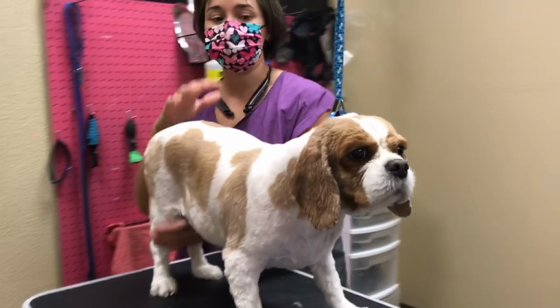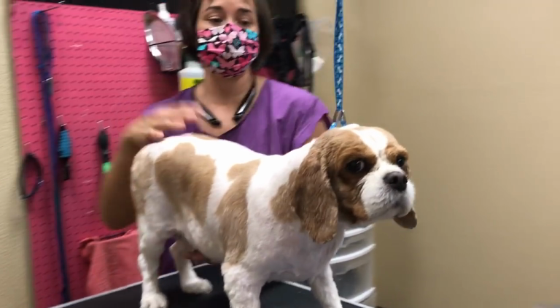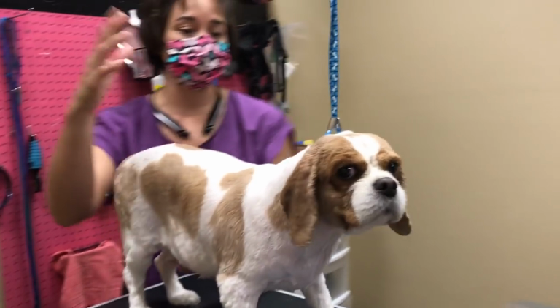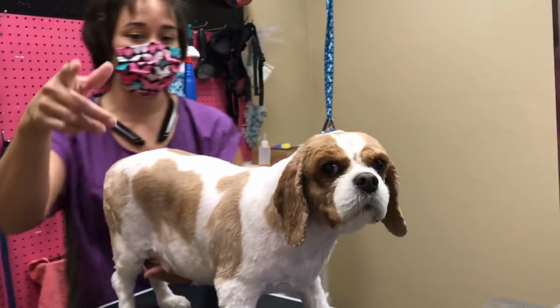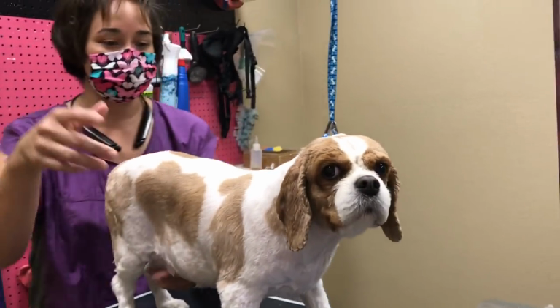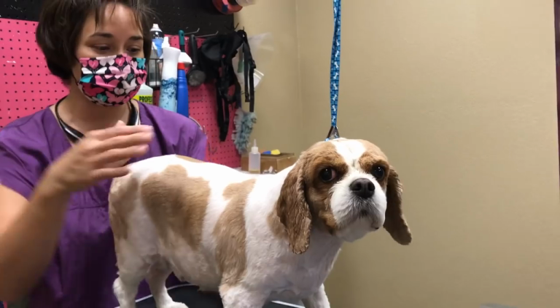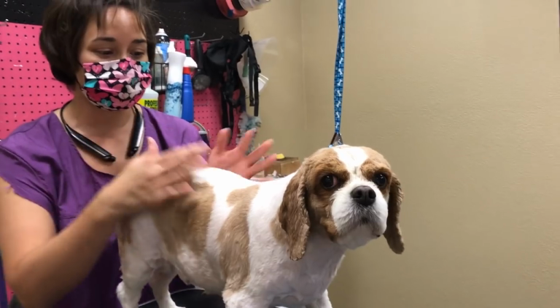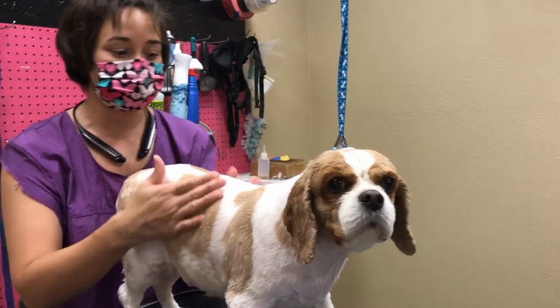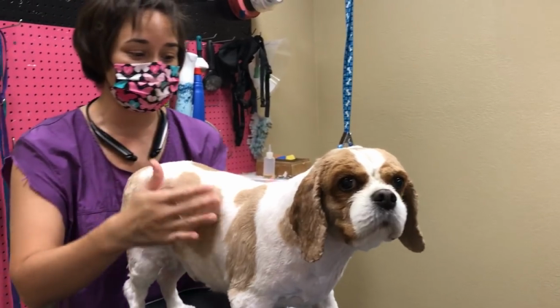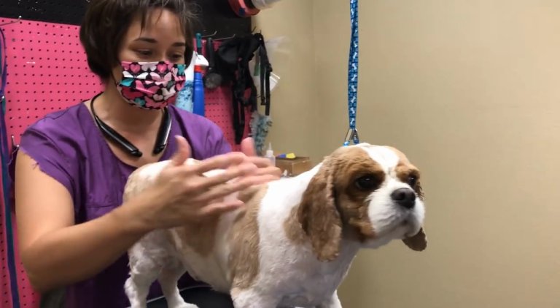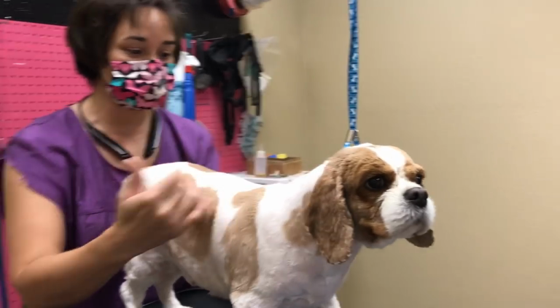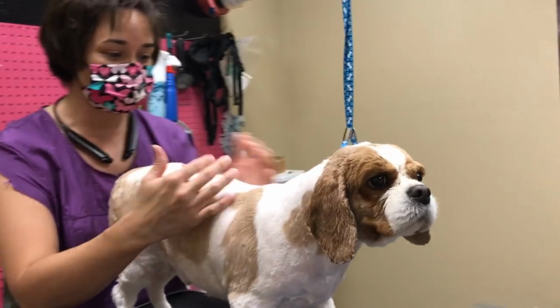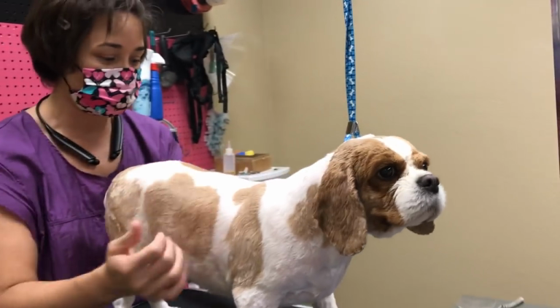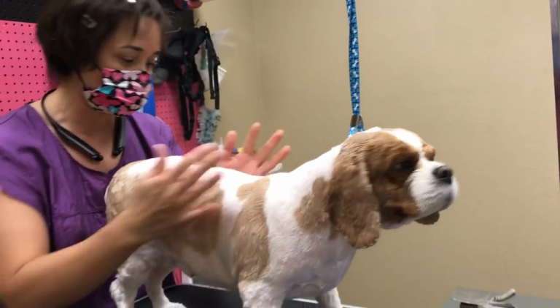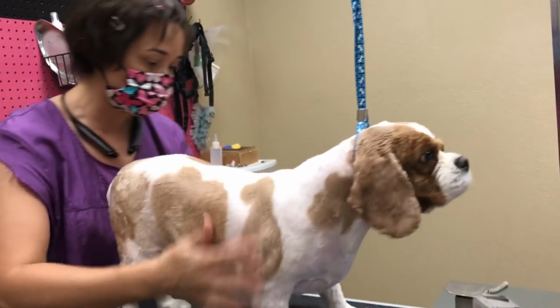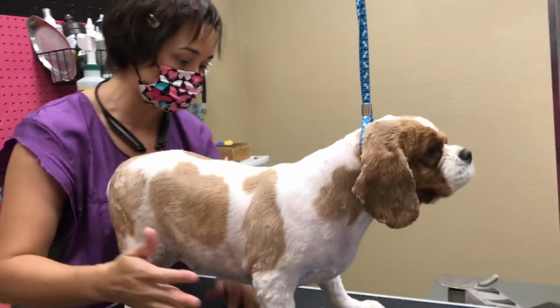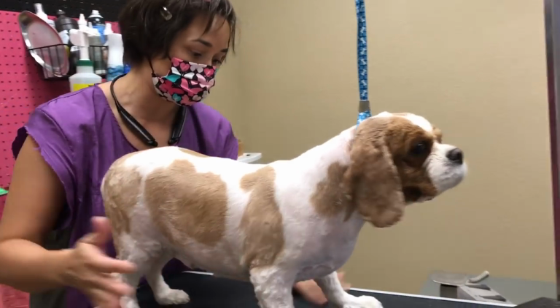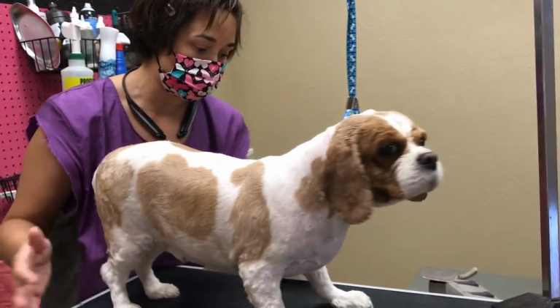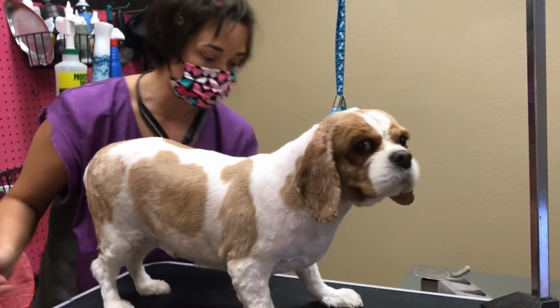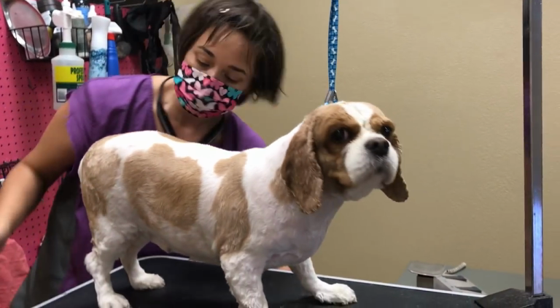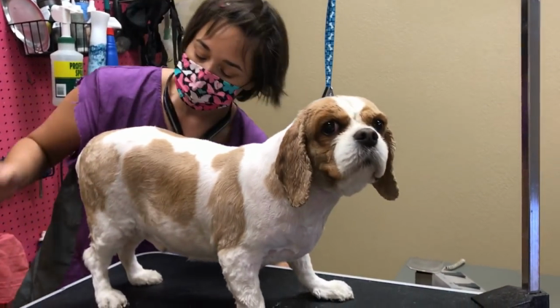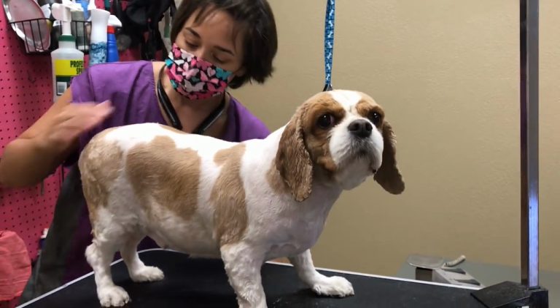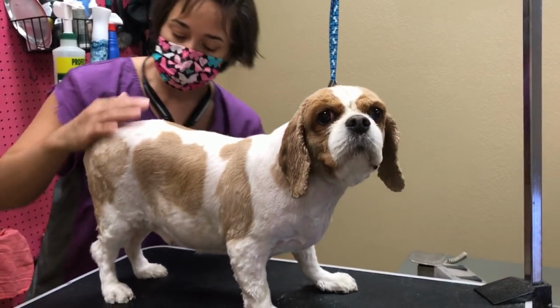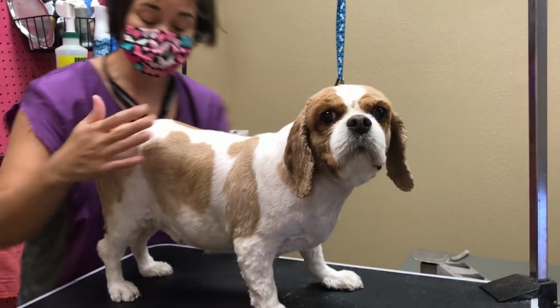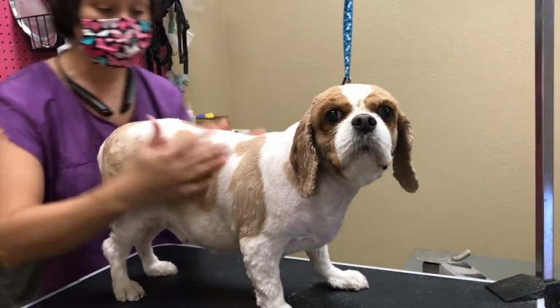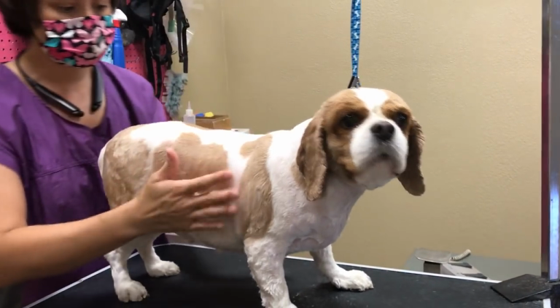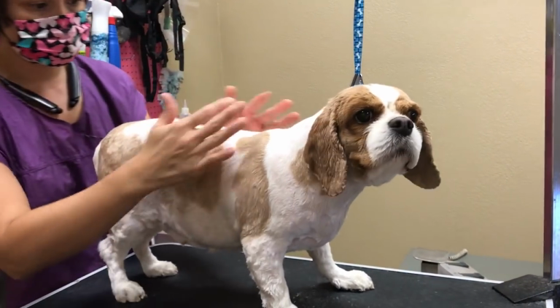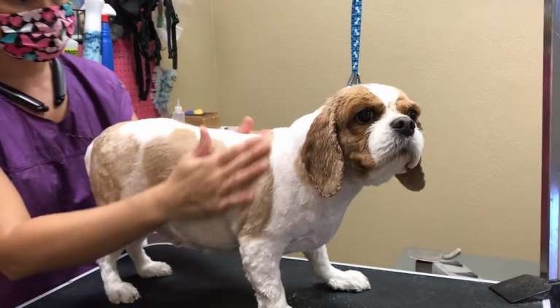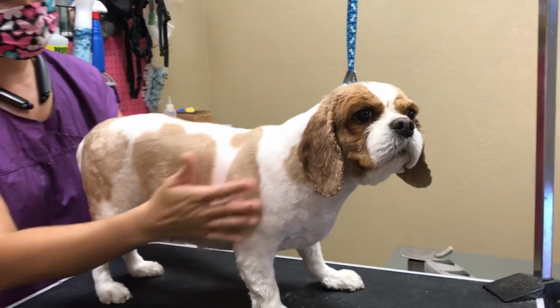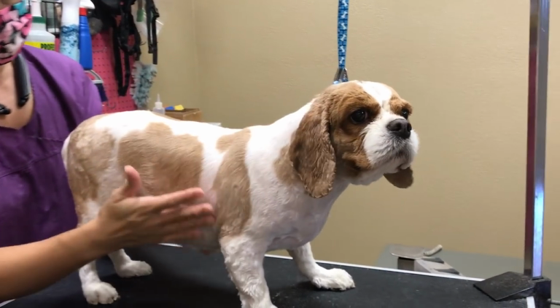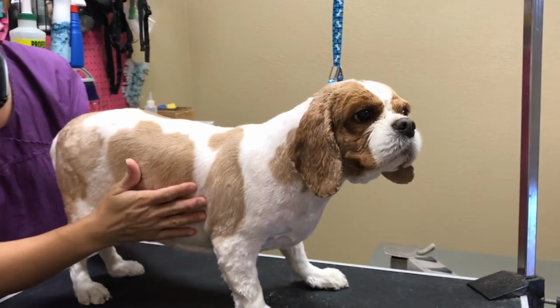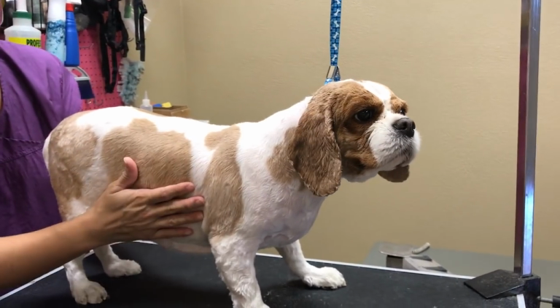Christina's on the camera. She's a client and this is her baby. I've known Christina a while, more than a few years.